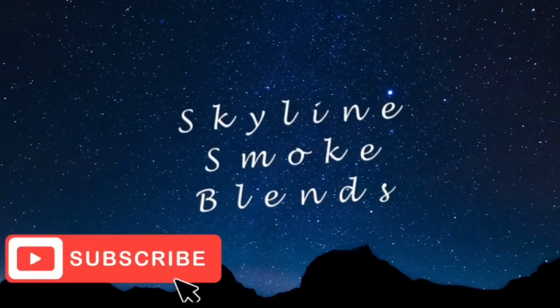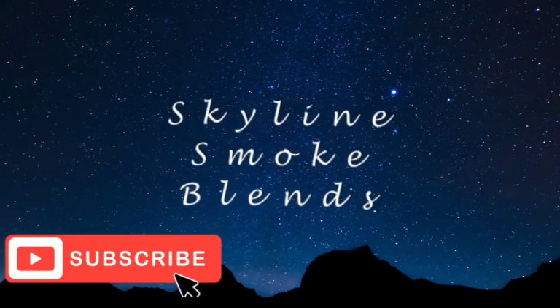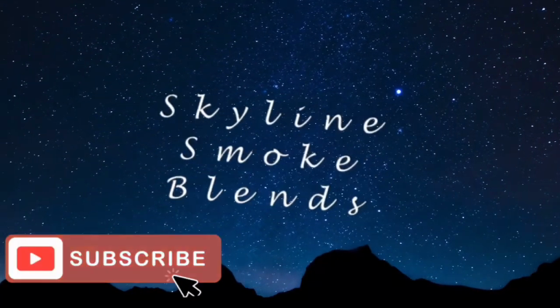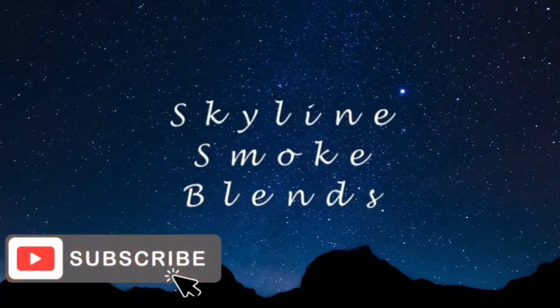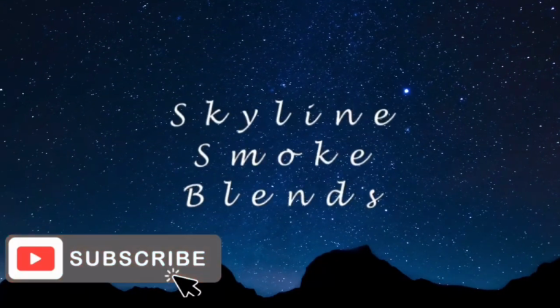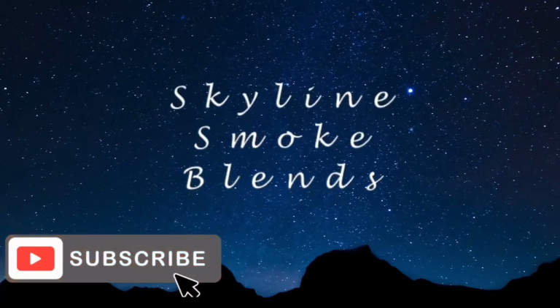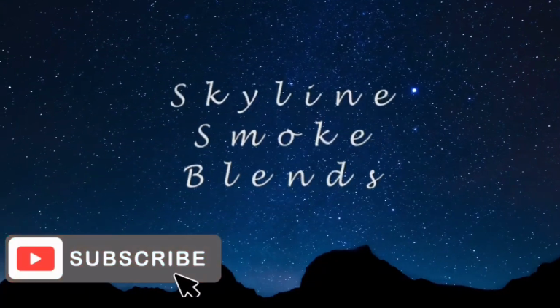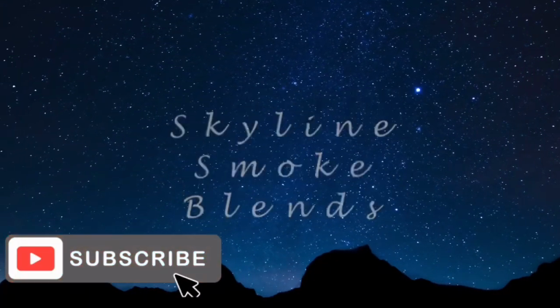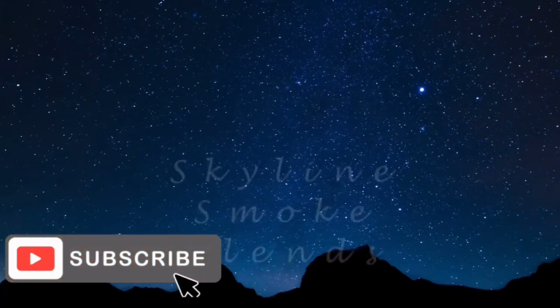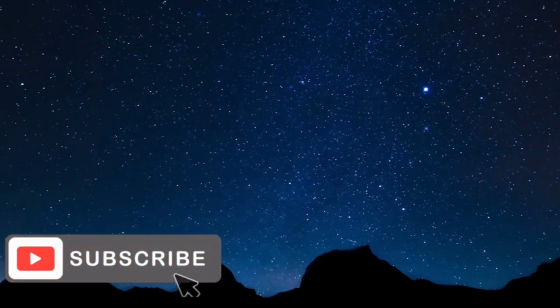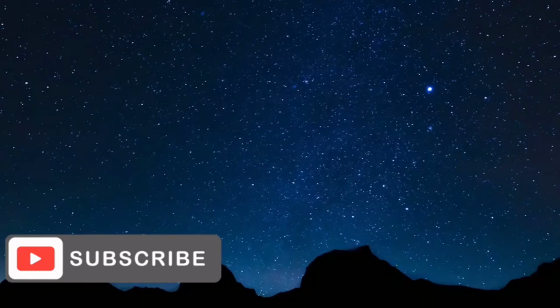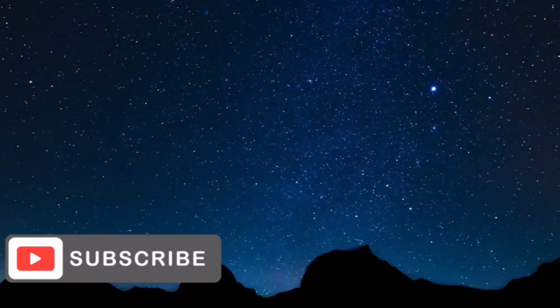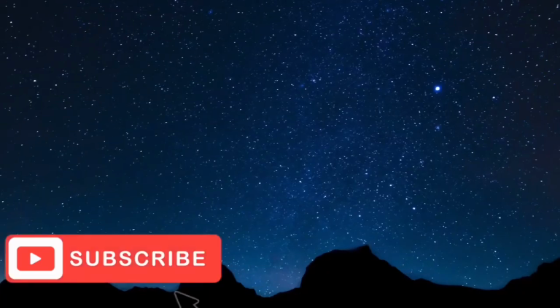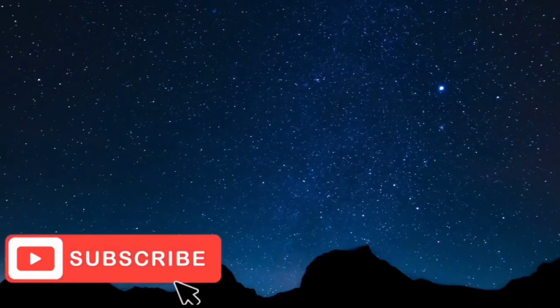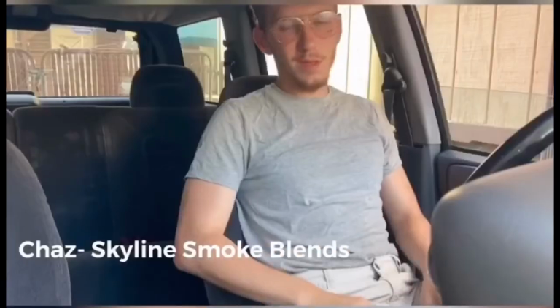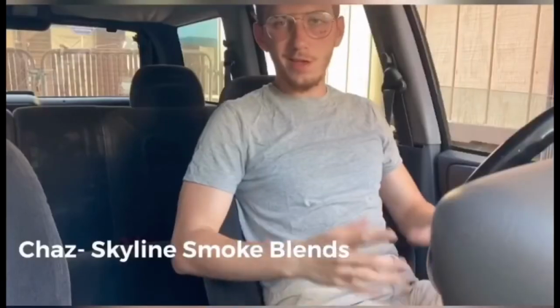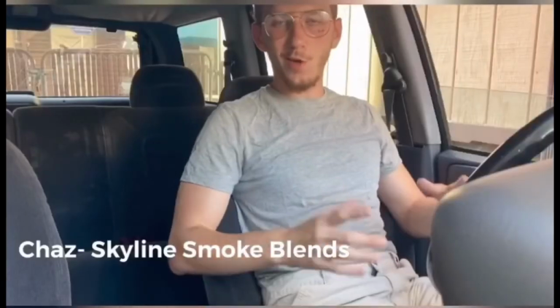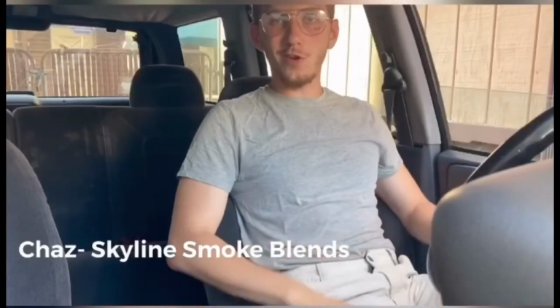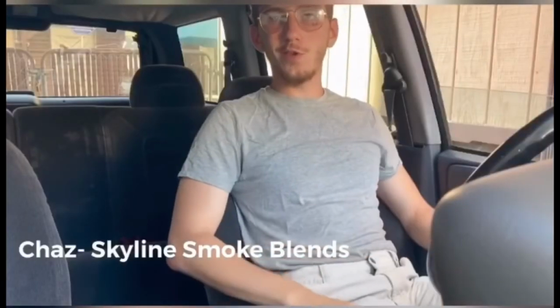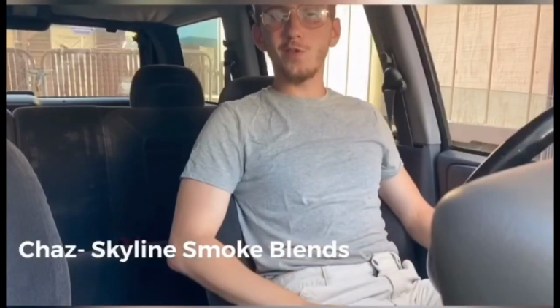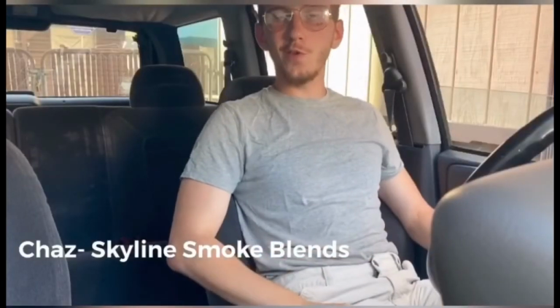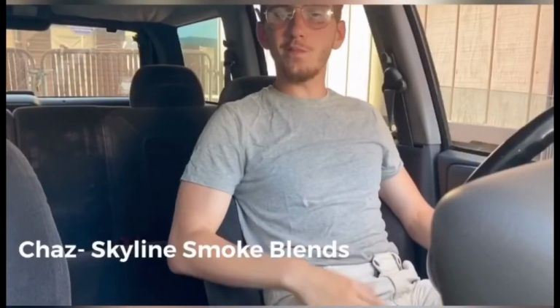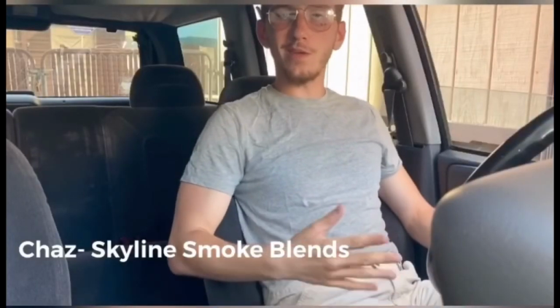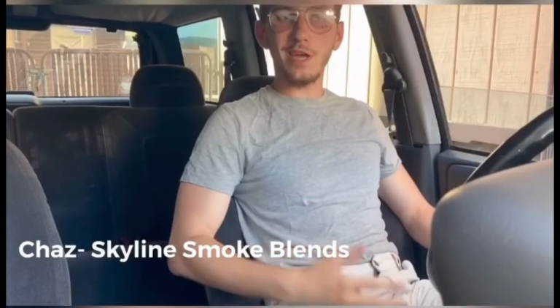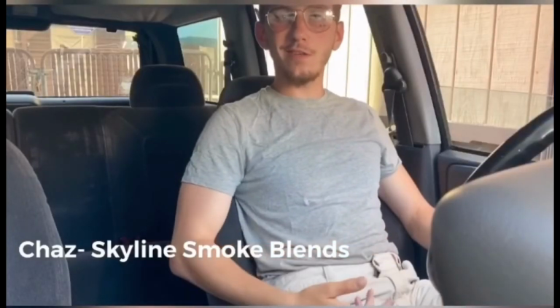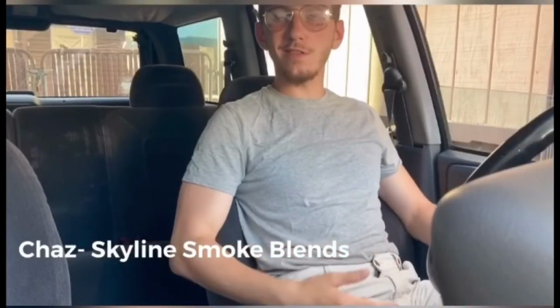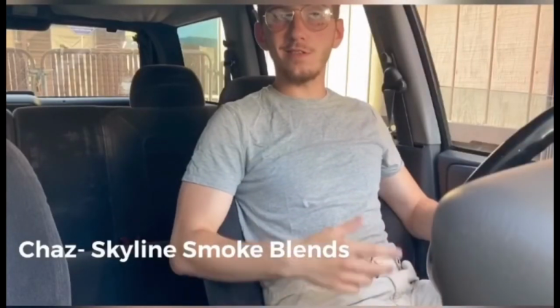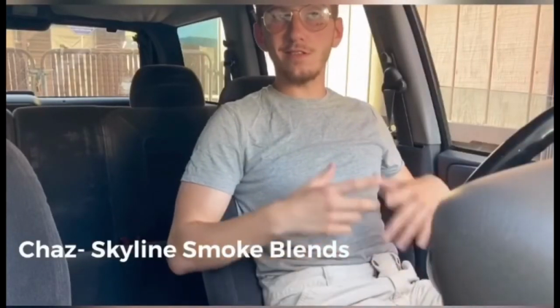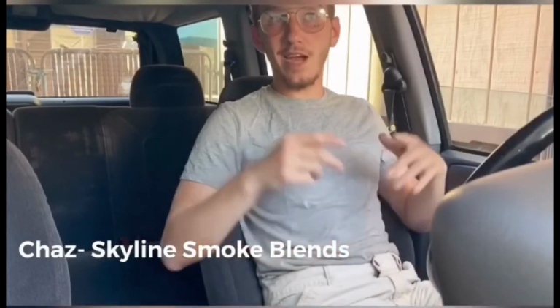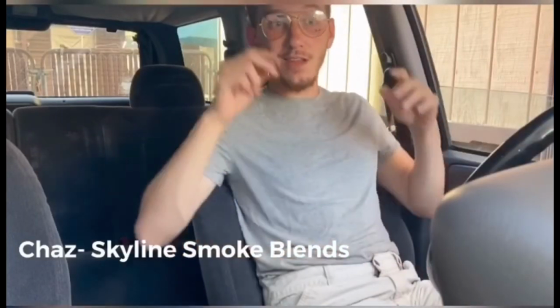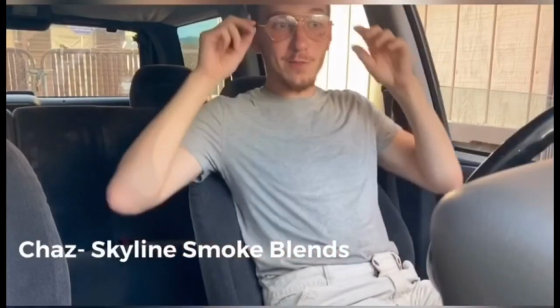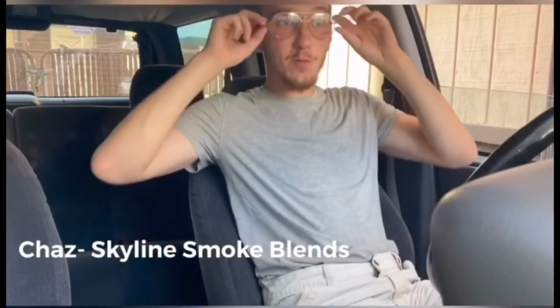Skyline smoke blend. Yo, what's up YouTube, my name is Chaz and this is Skyline Smoke Blend.